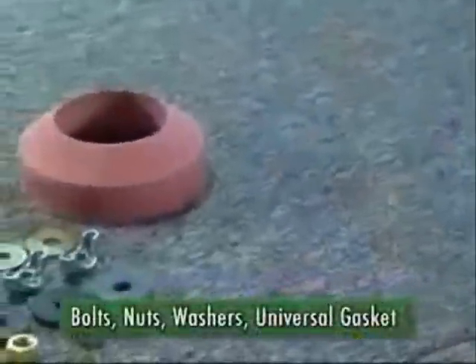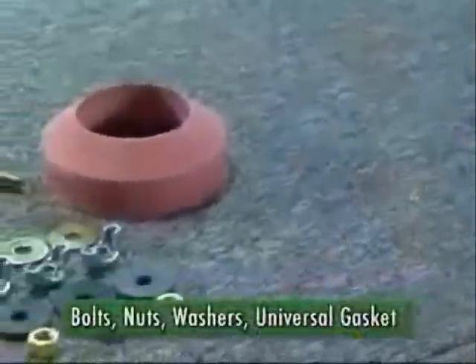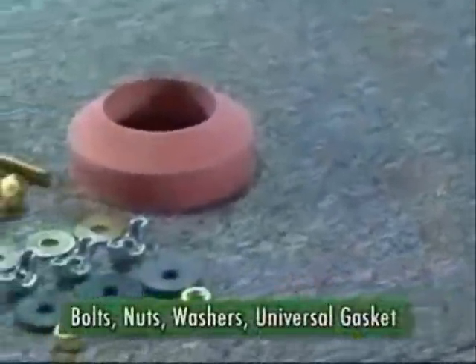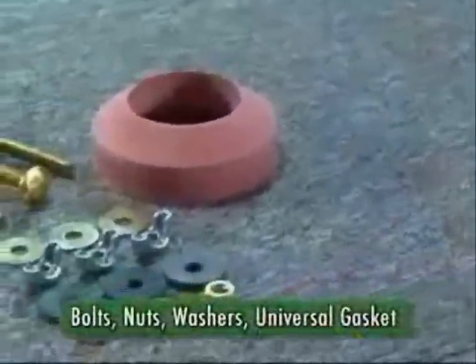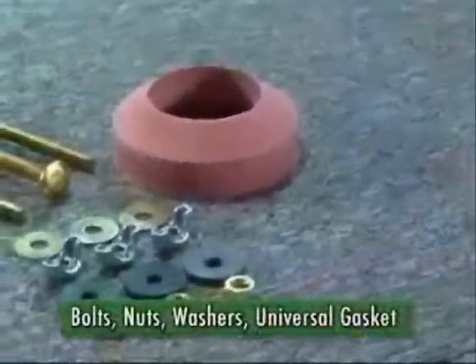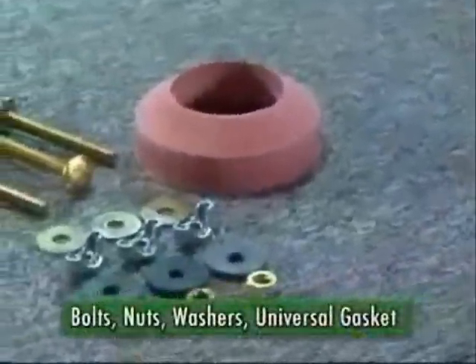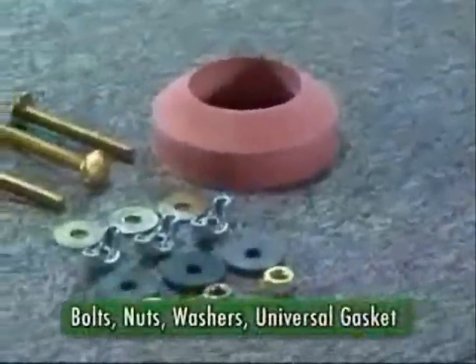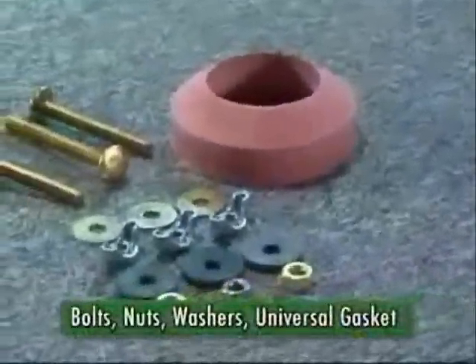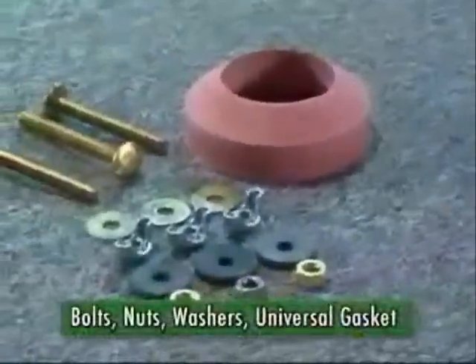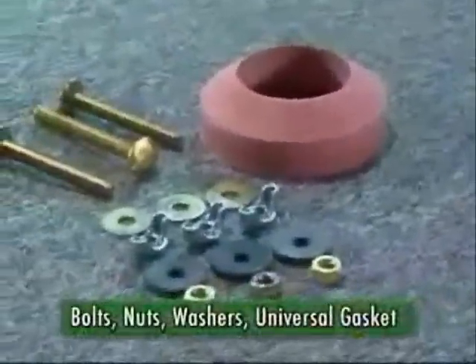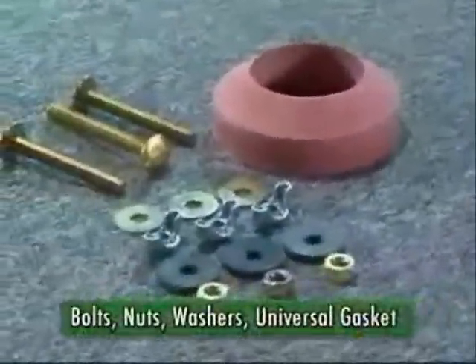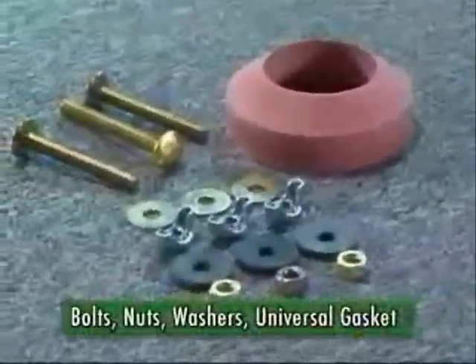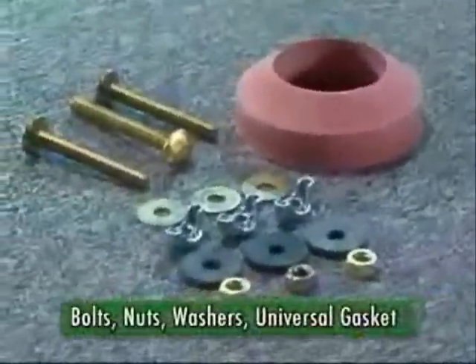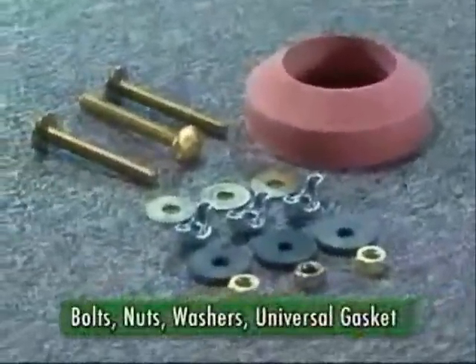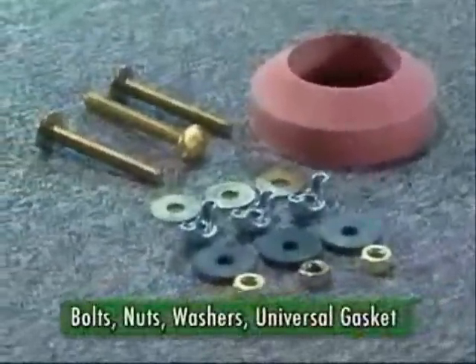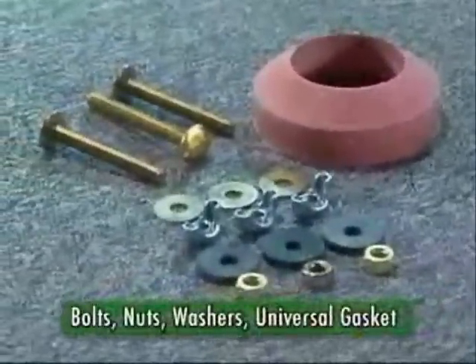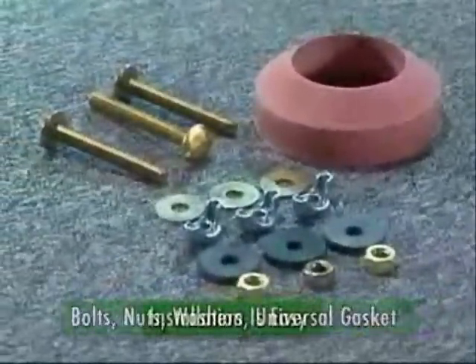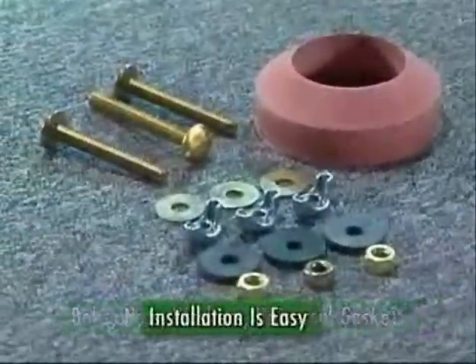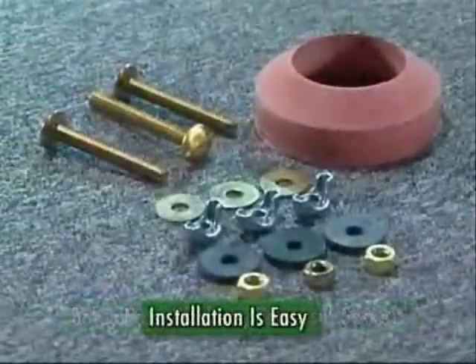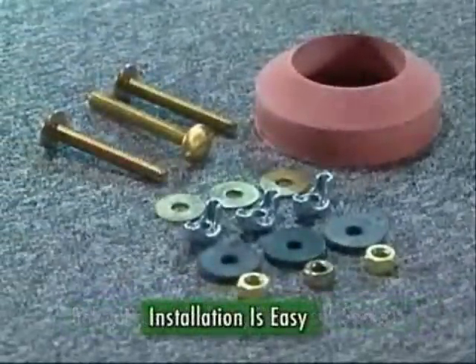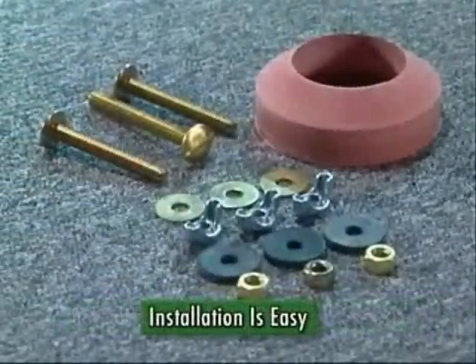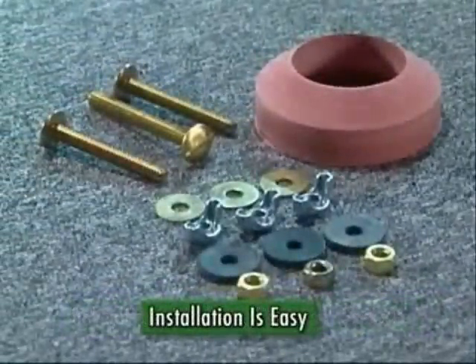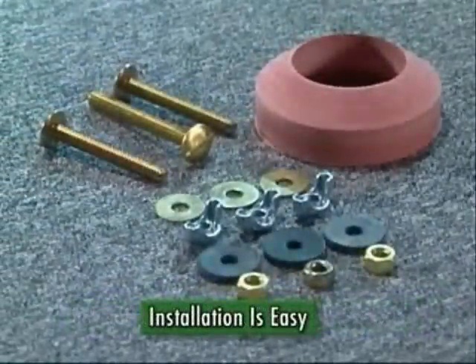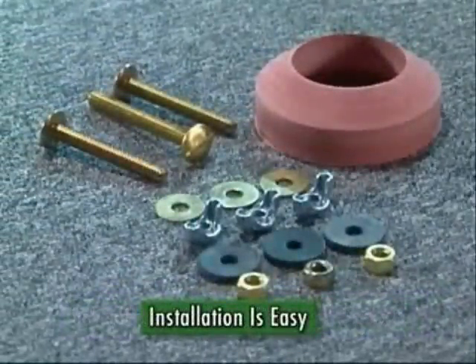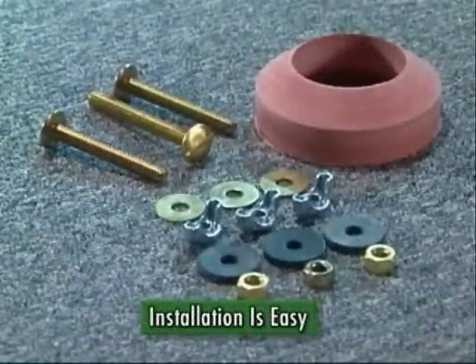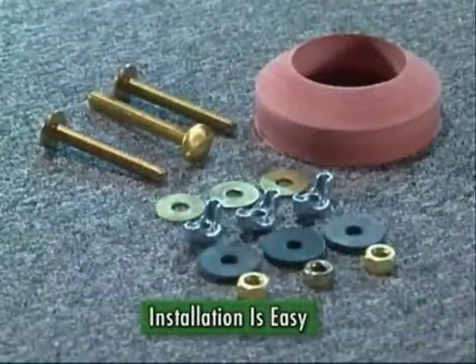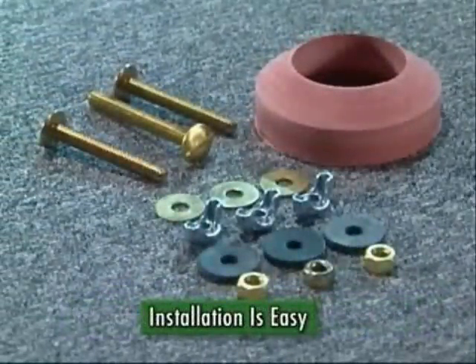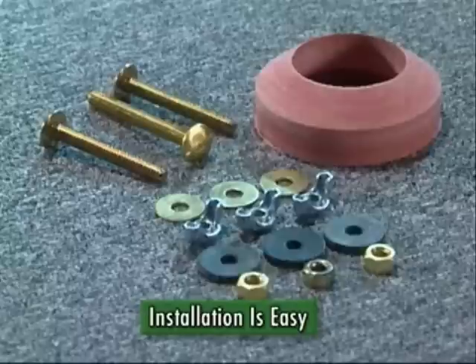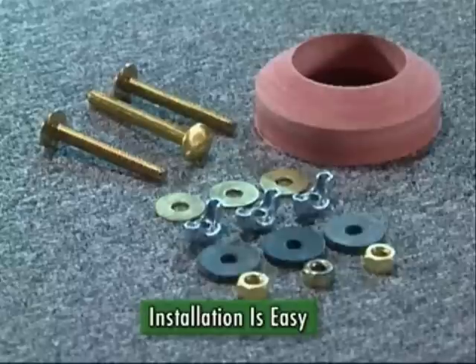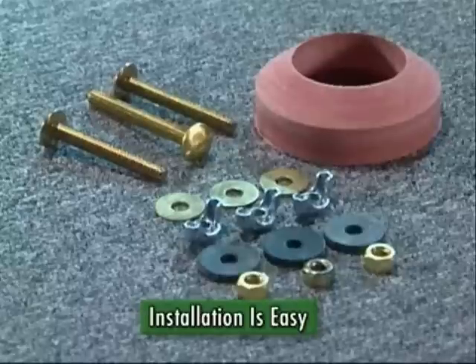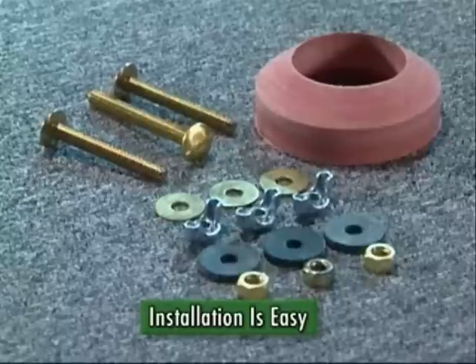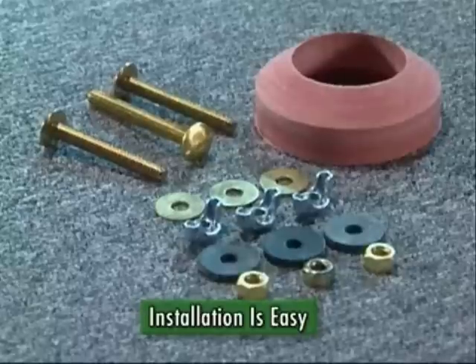Plus new bolts, nuts, washers, and a universal gasket. Installing these parts is simple, even for beginners.